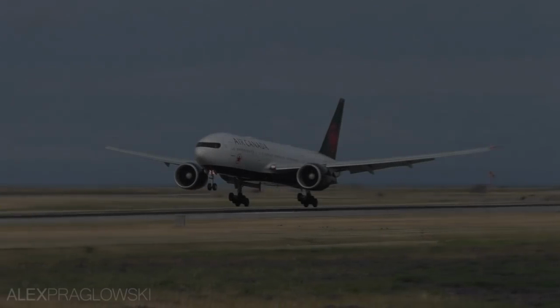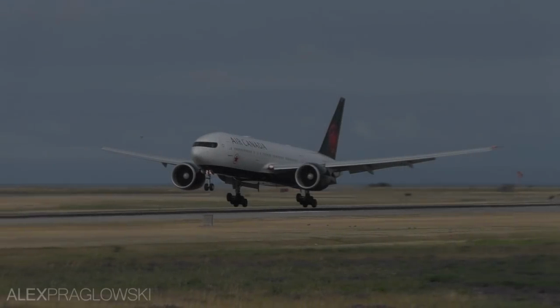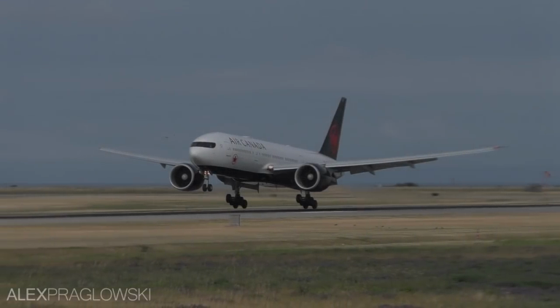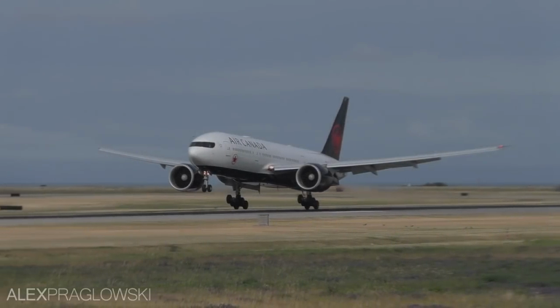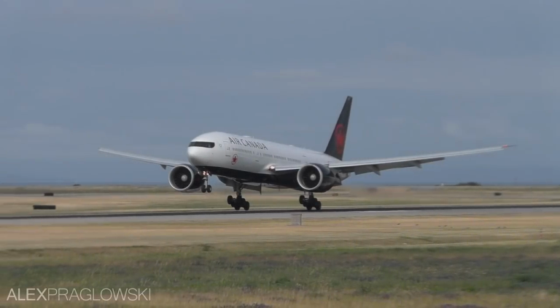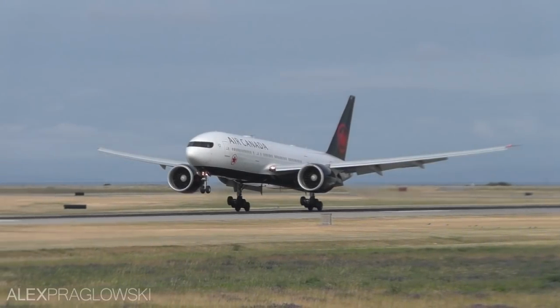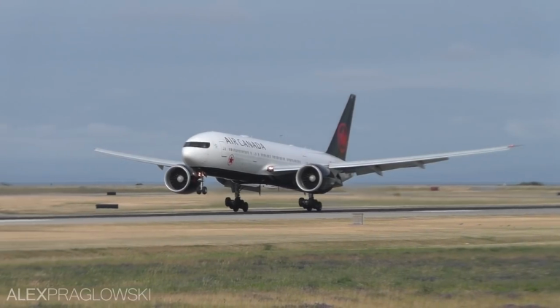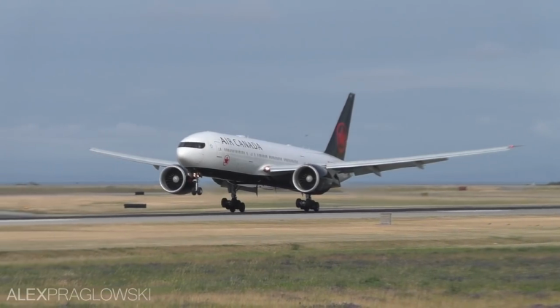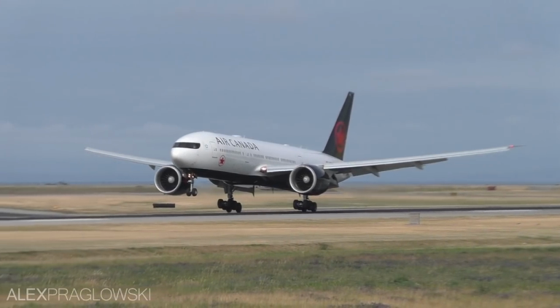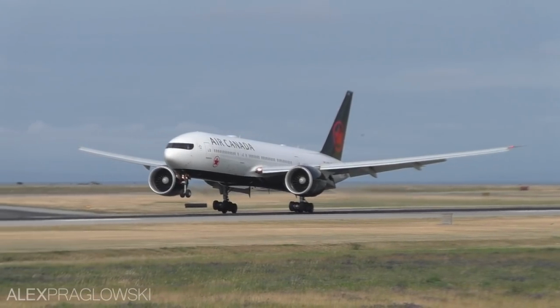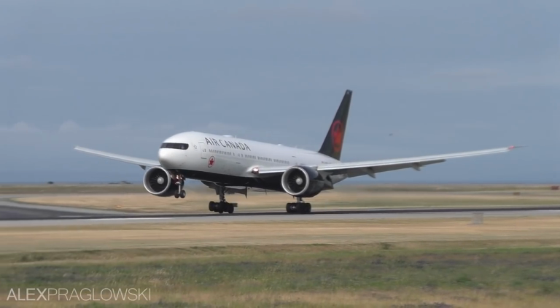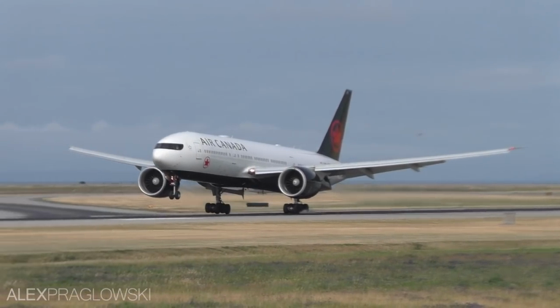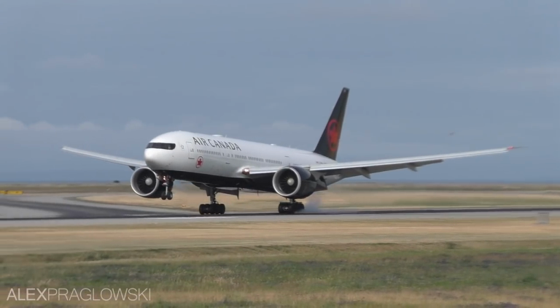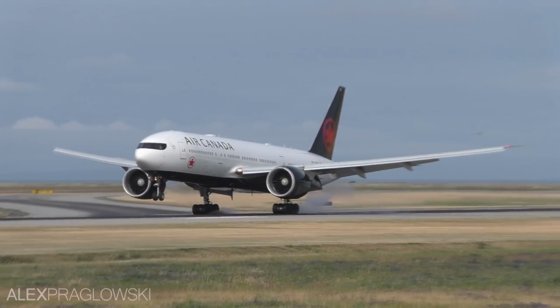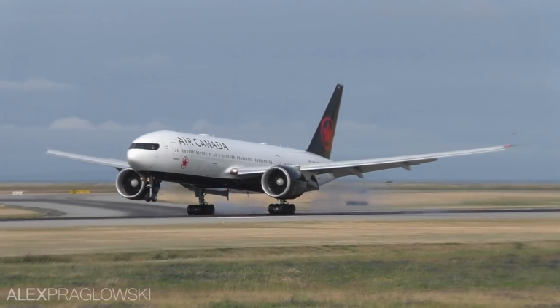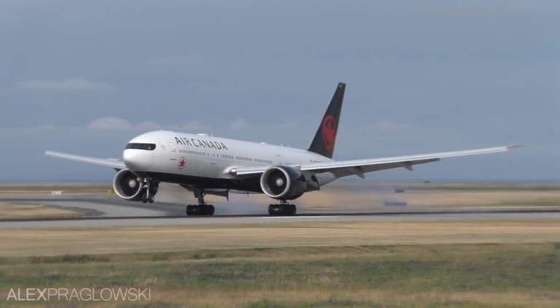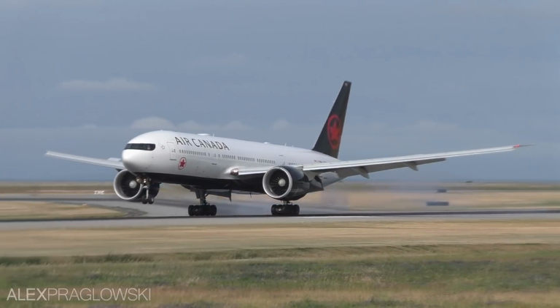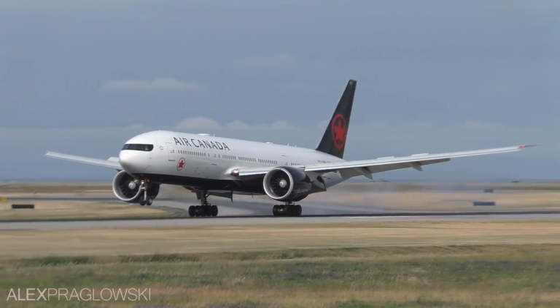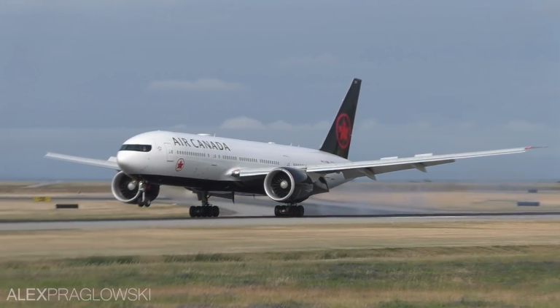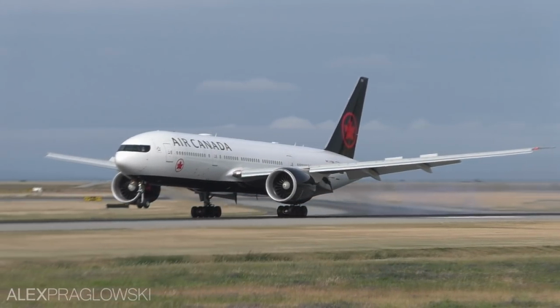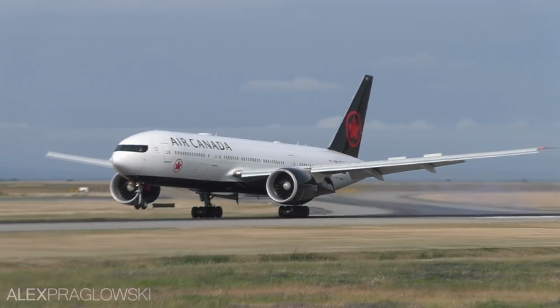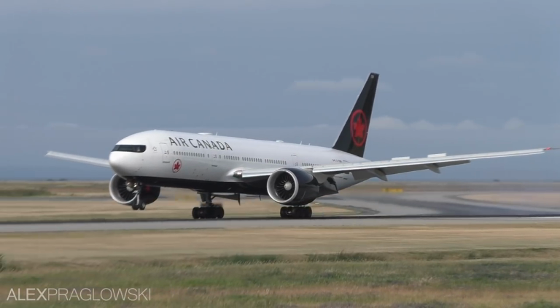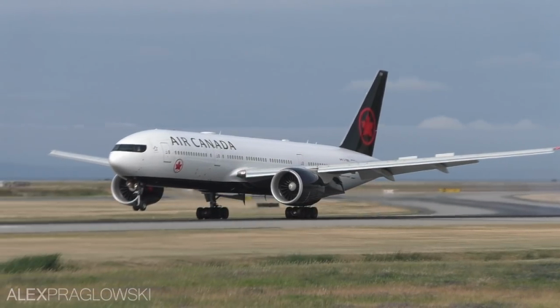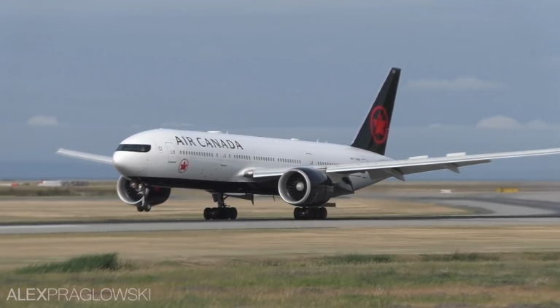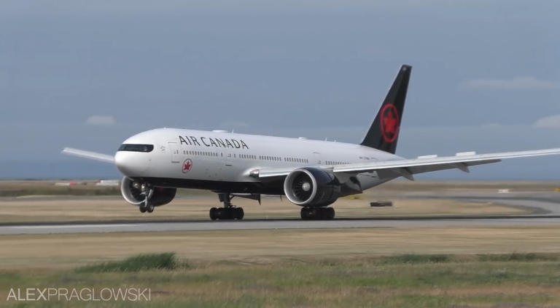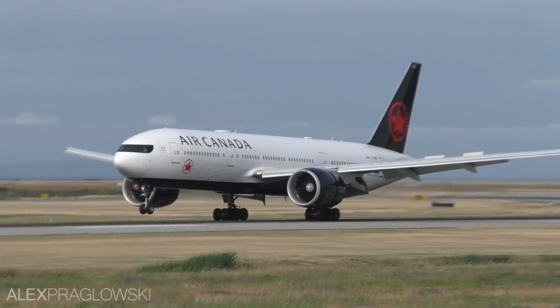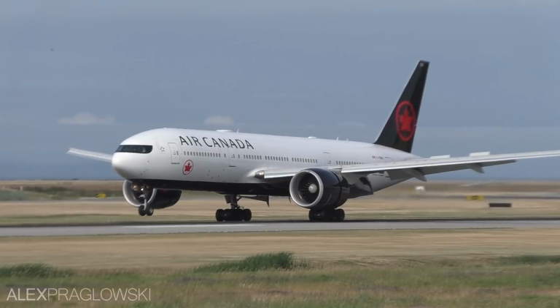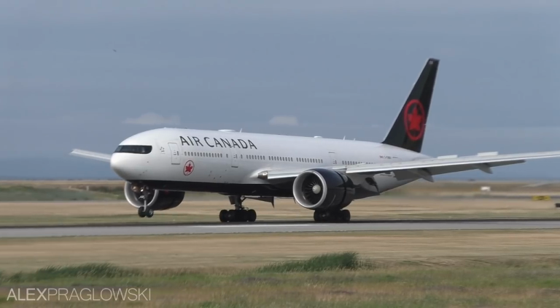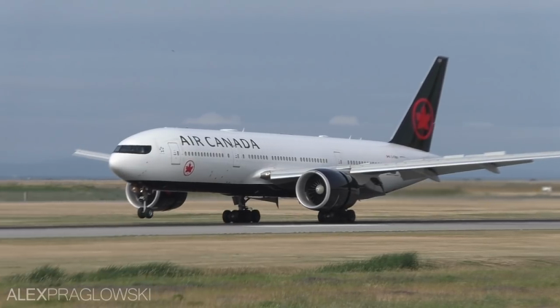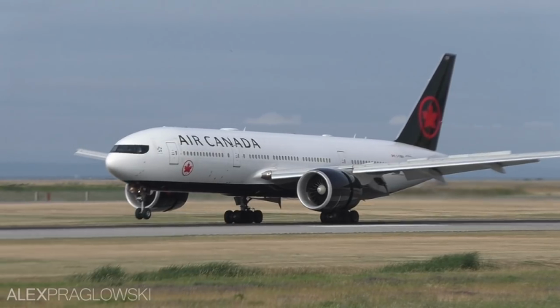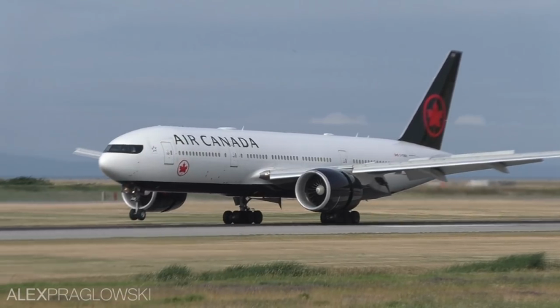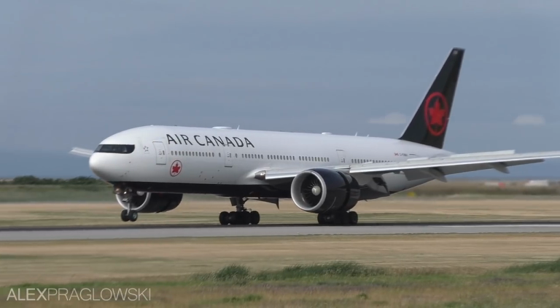Hello everyone, my name is Alex, and today I'd like to talk about the fleet of one of North America's largest airlines.